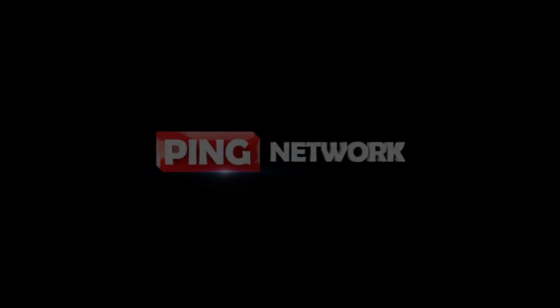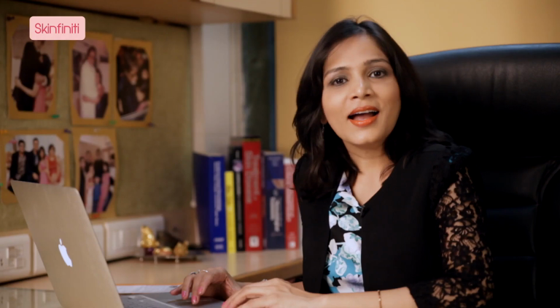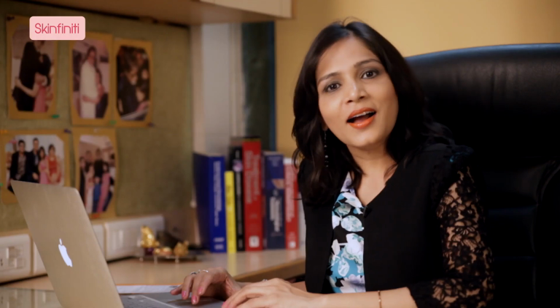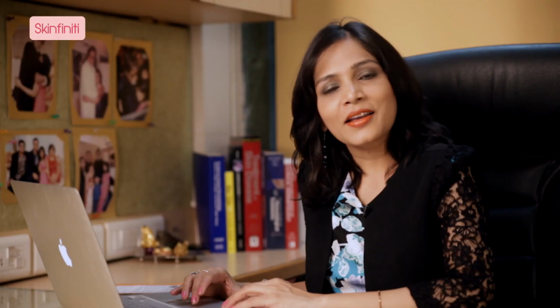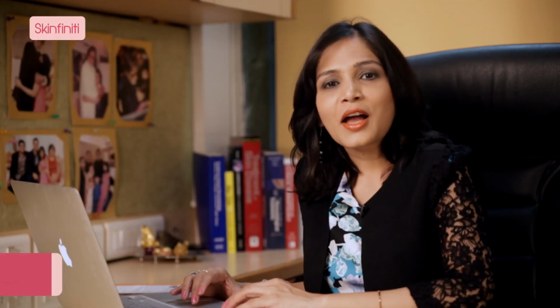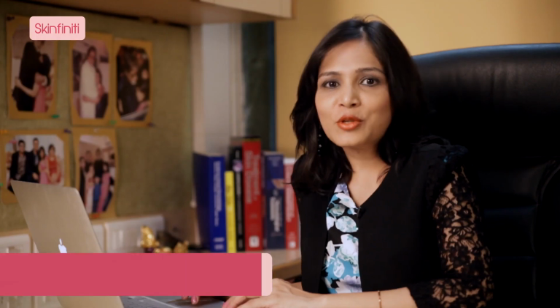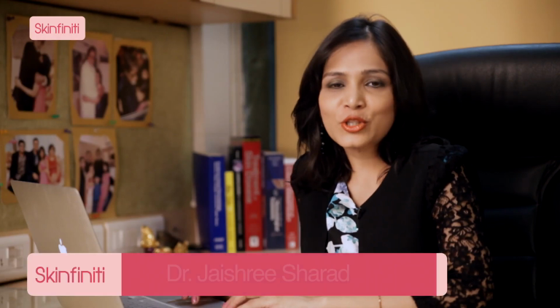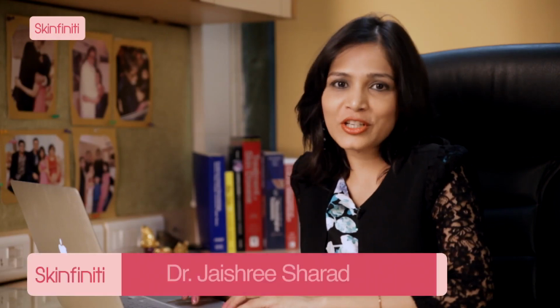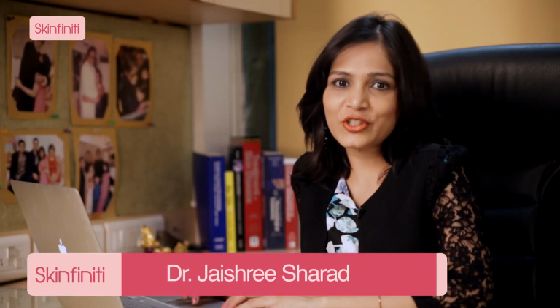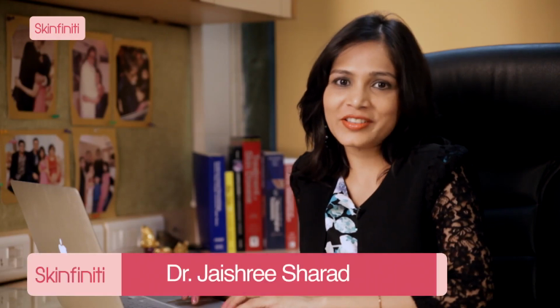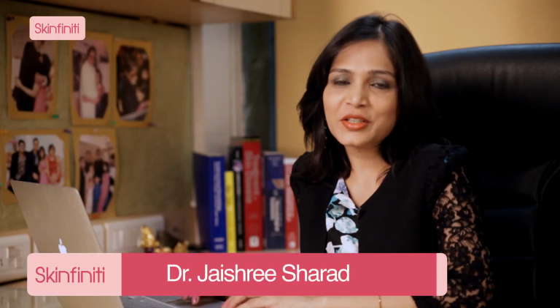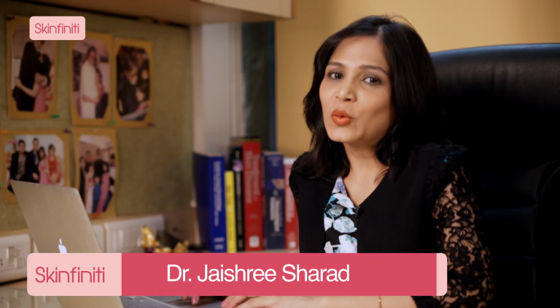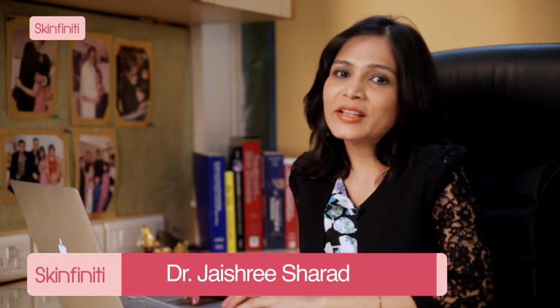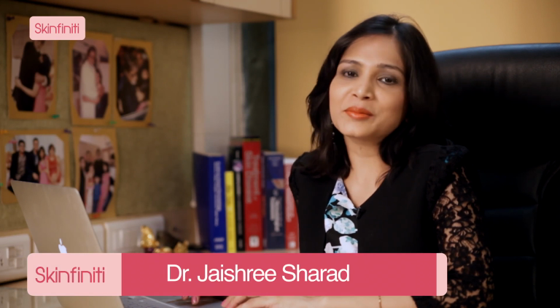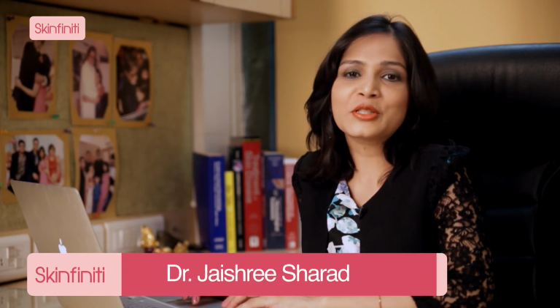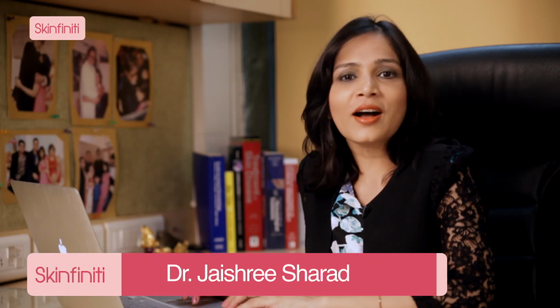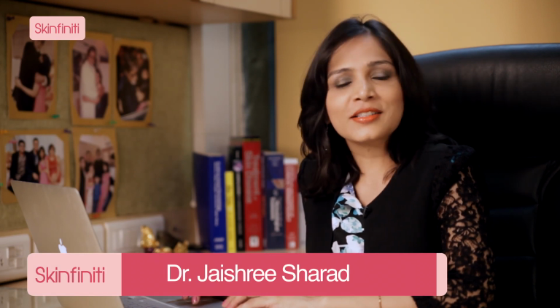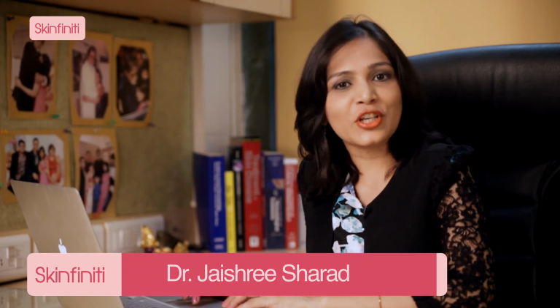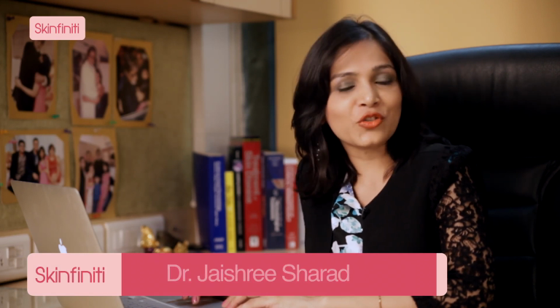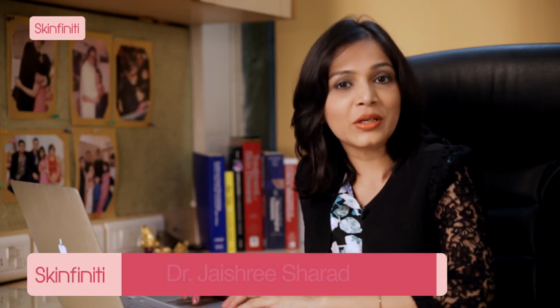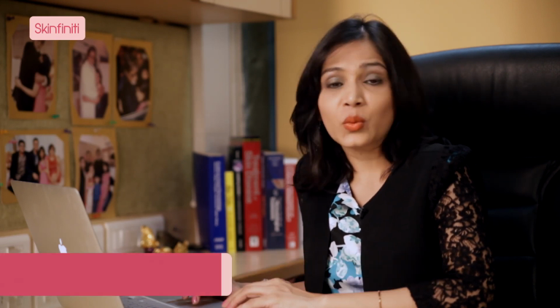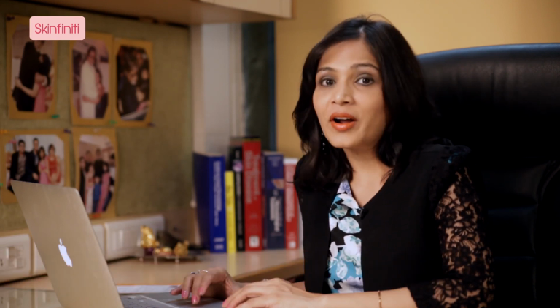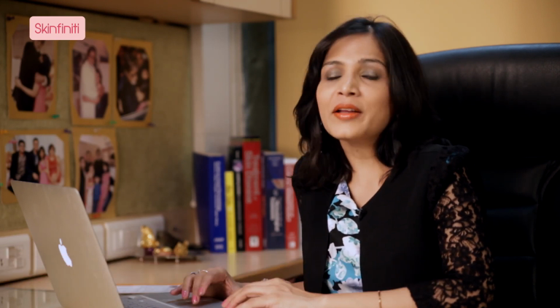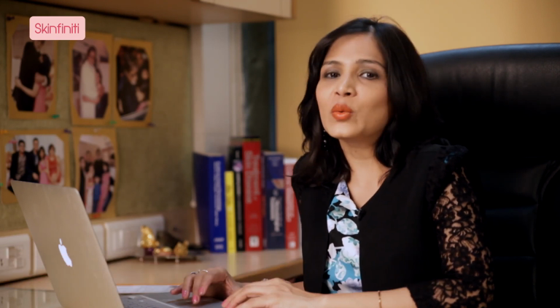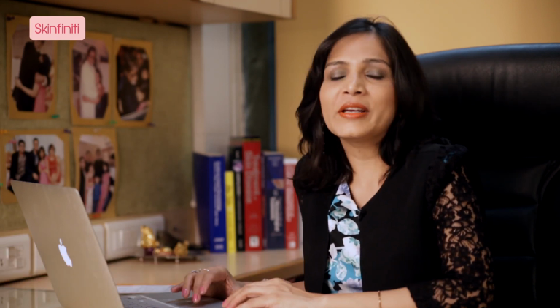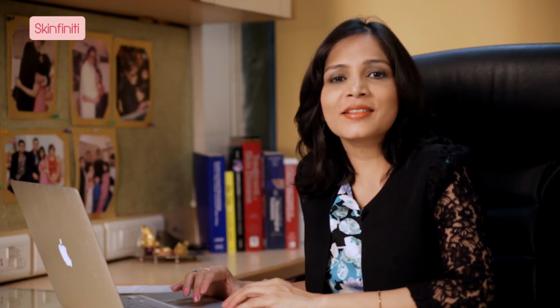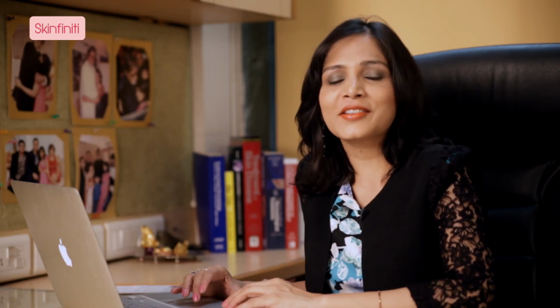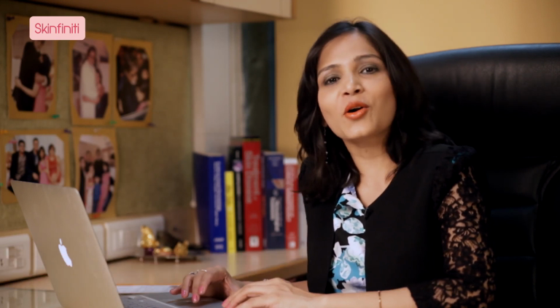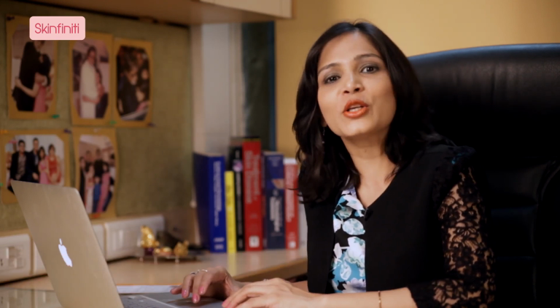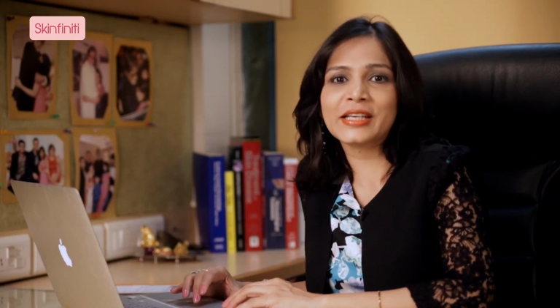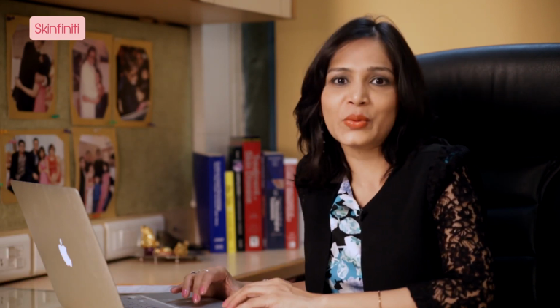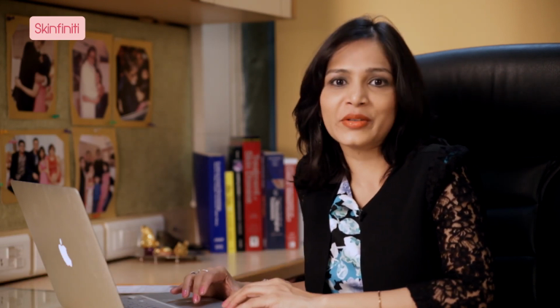Hi, I'm Dr. Jaishree Sharad. Welcome to Ask Jaishree, where I will be answering all your skin queries.